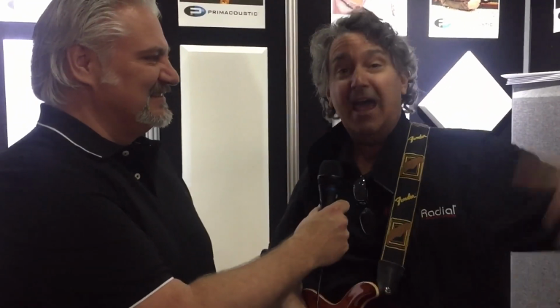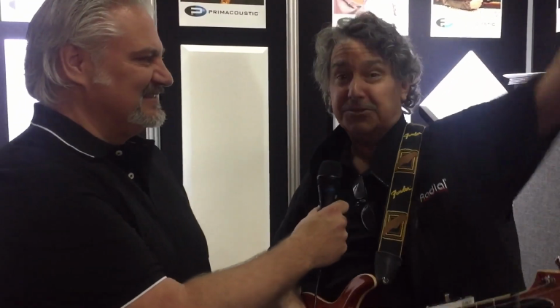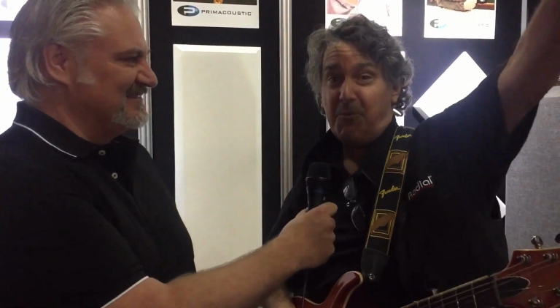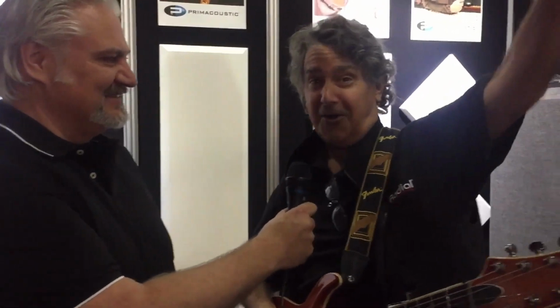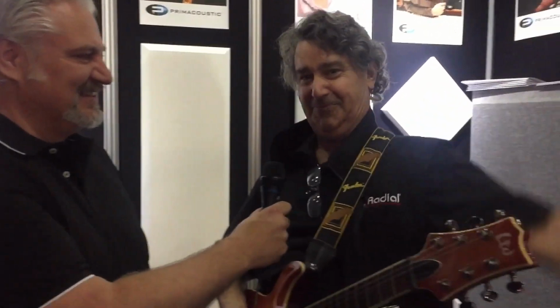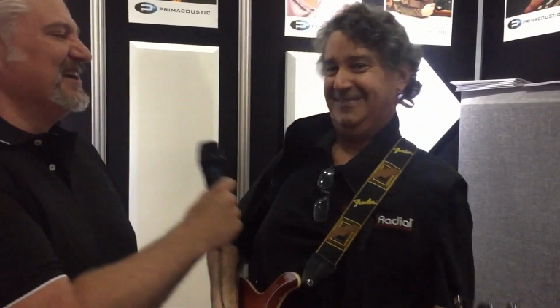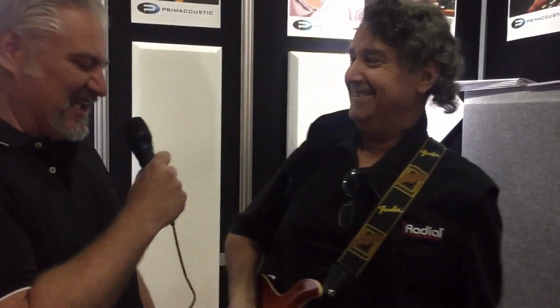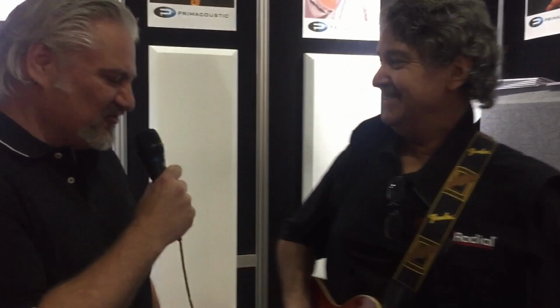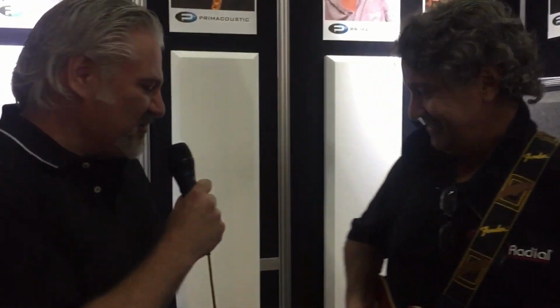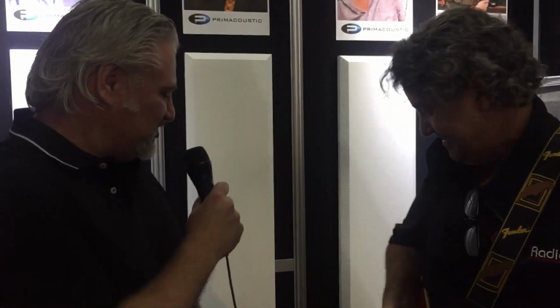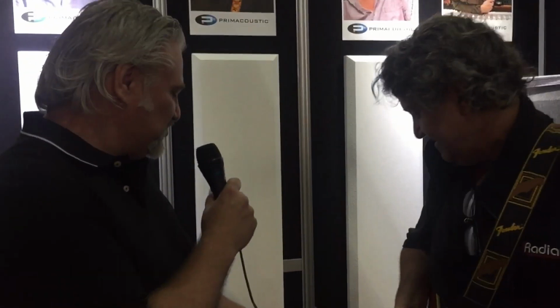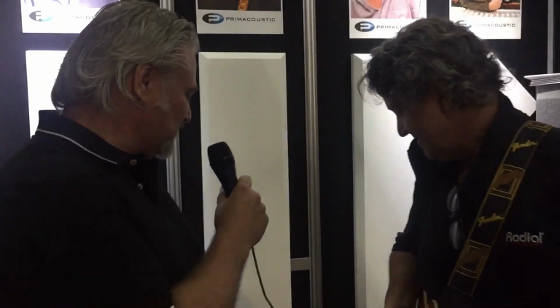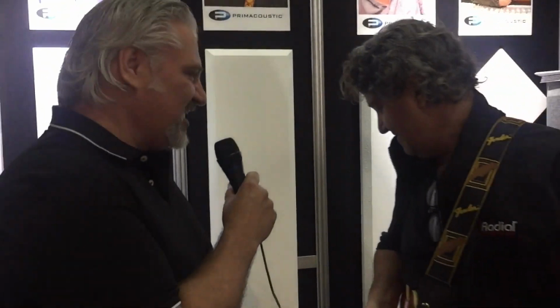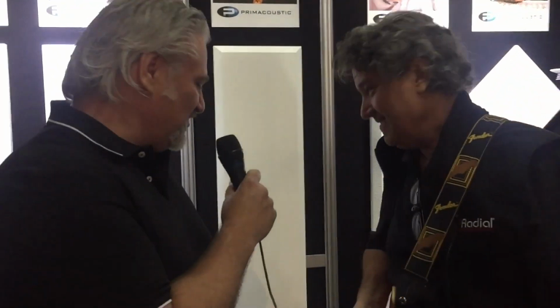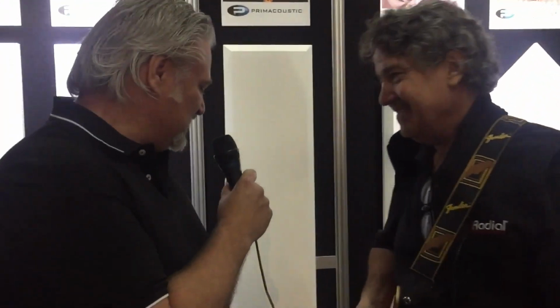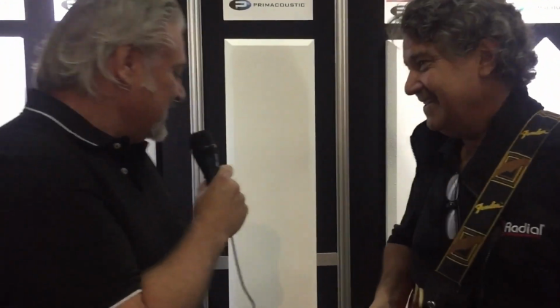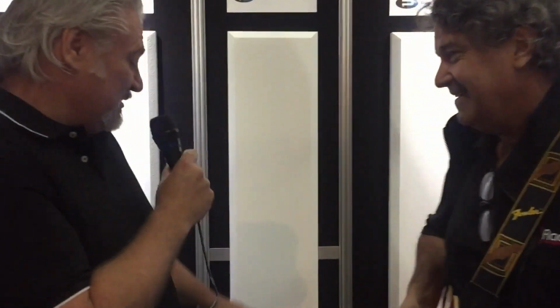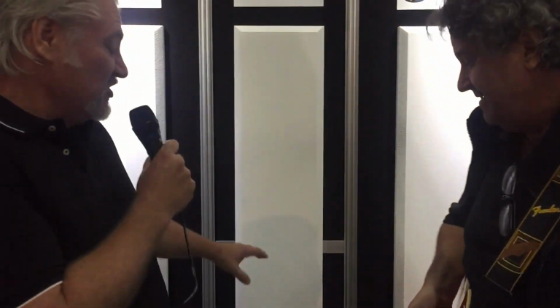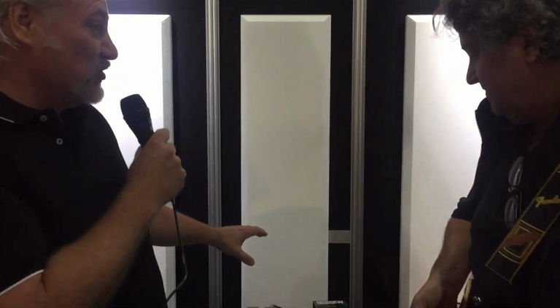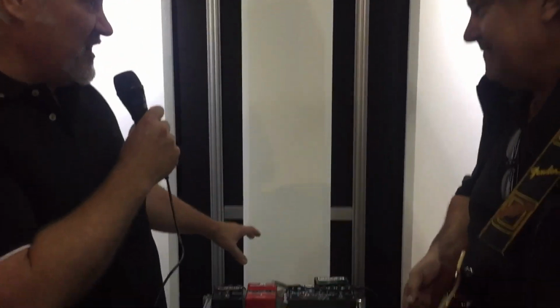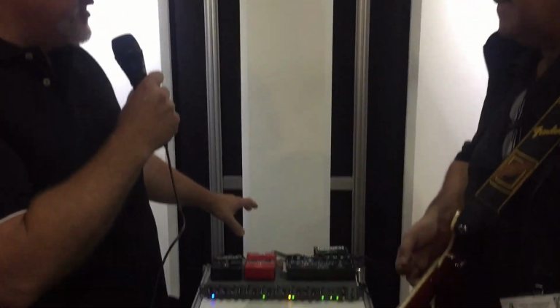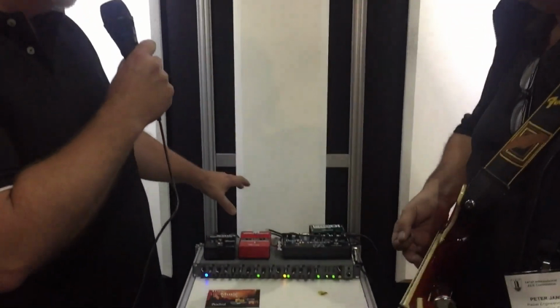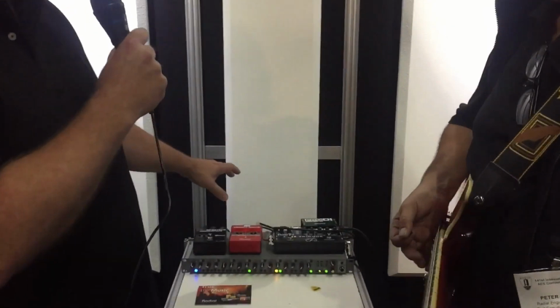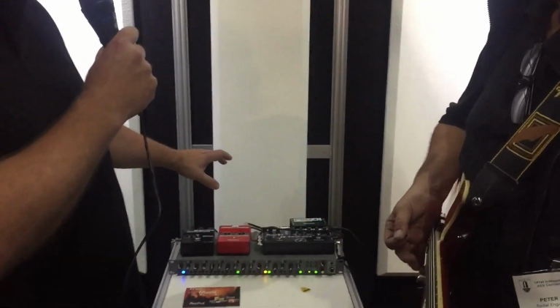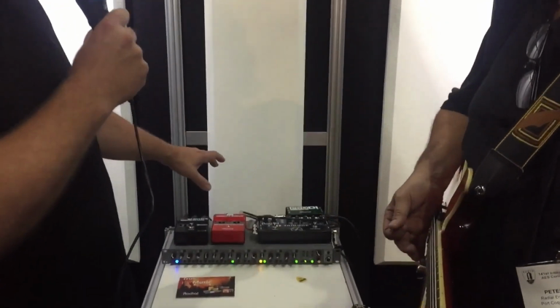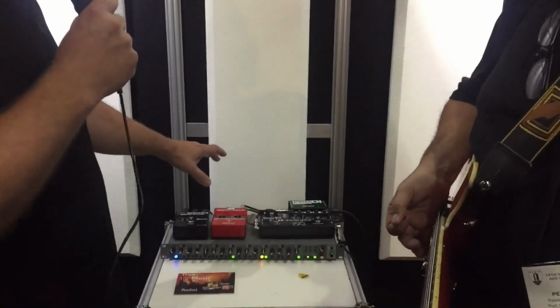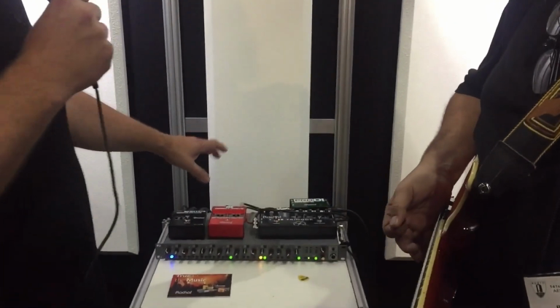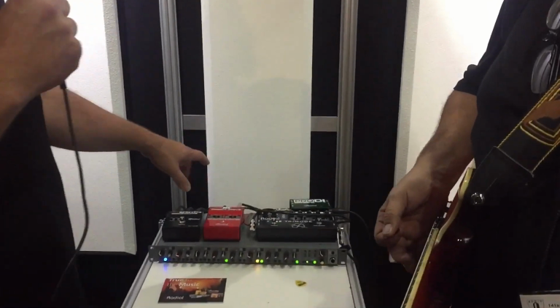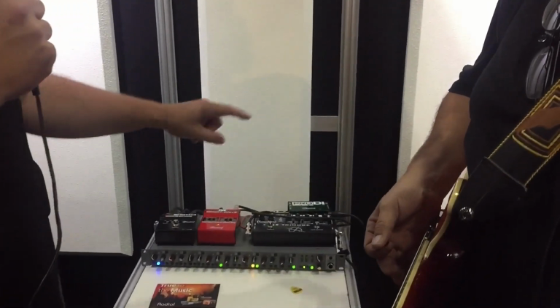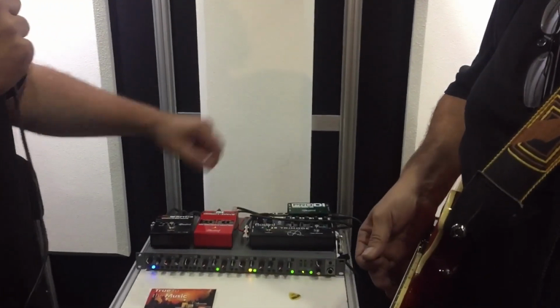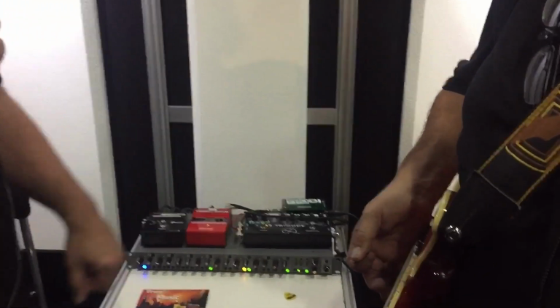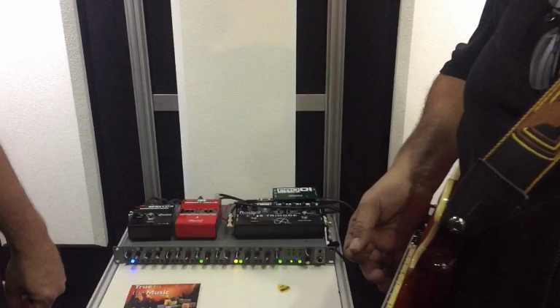Hello, Sweetwater! Thank you very much, appreciate those kind words. You have a cool product here. This is the JDX Direct Drive, and that's what we're listening to.